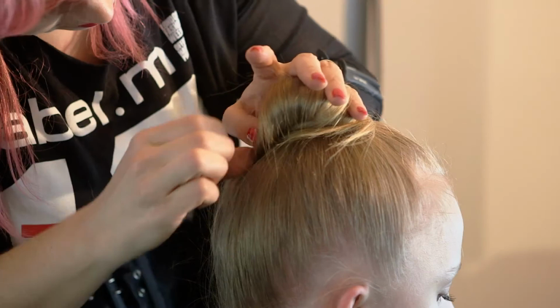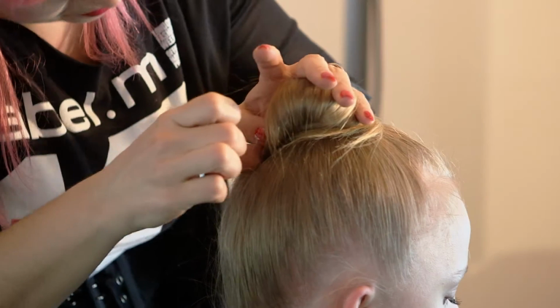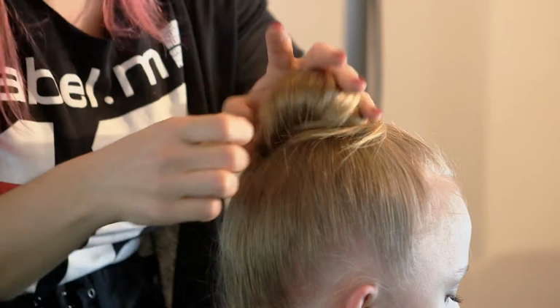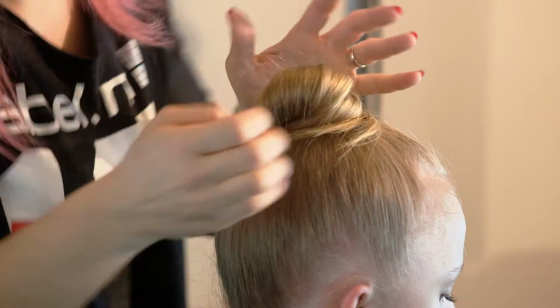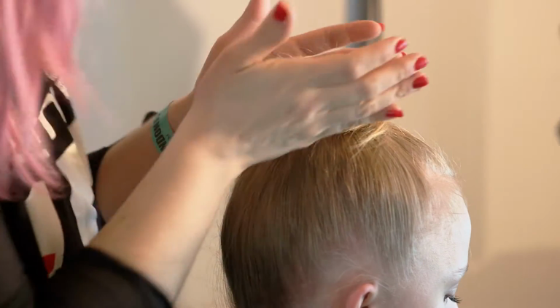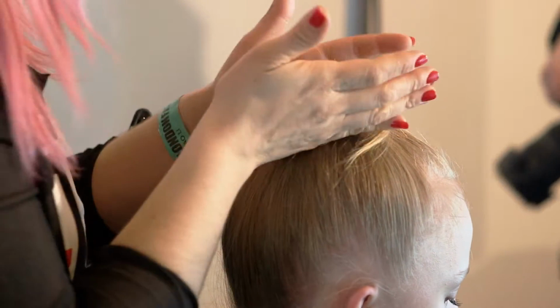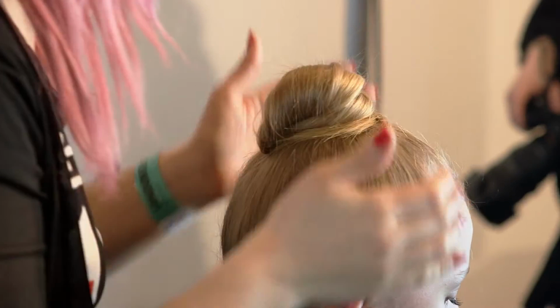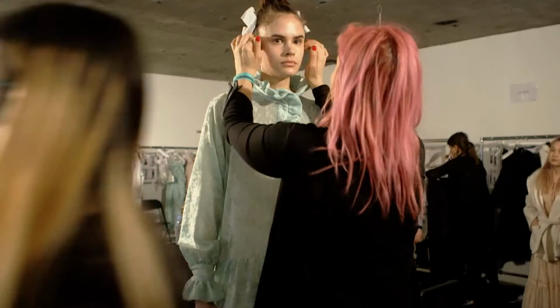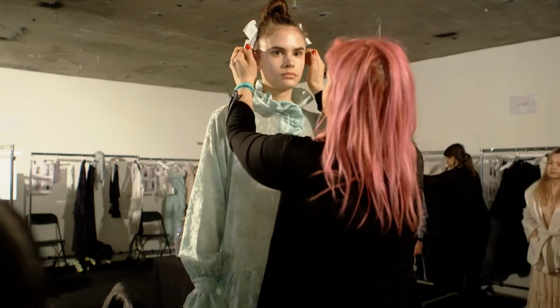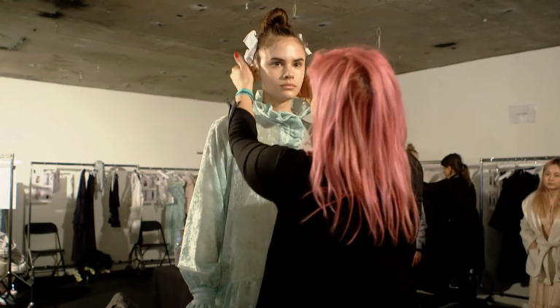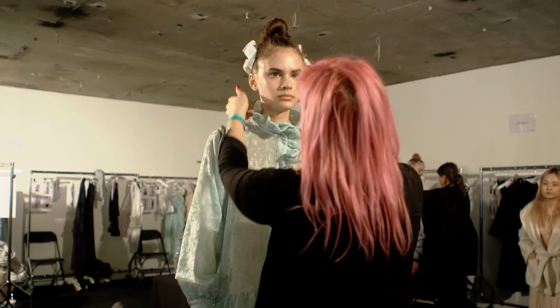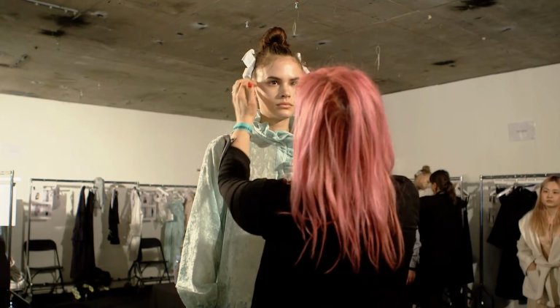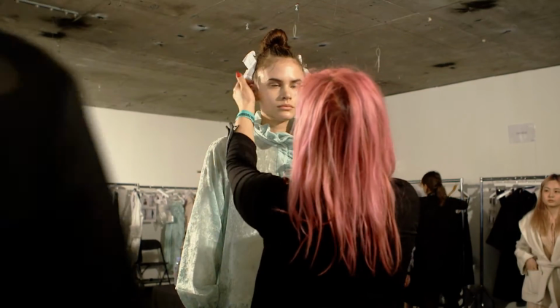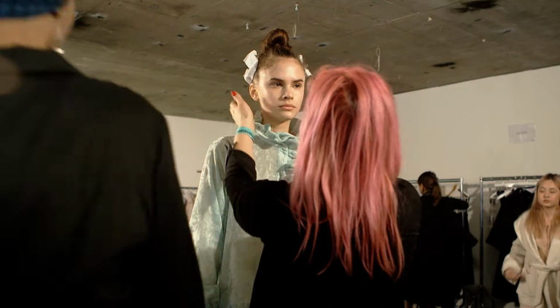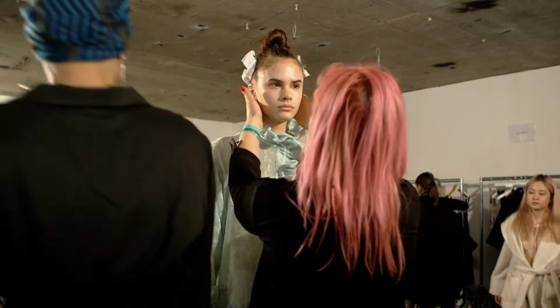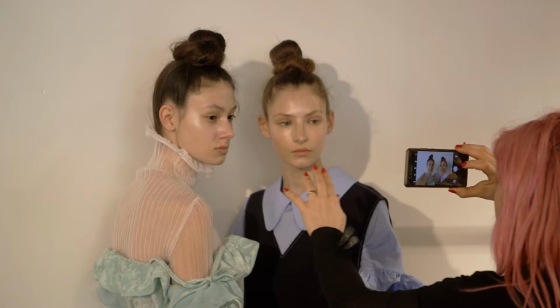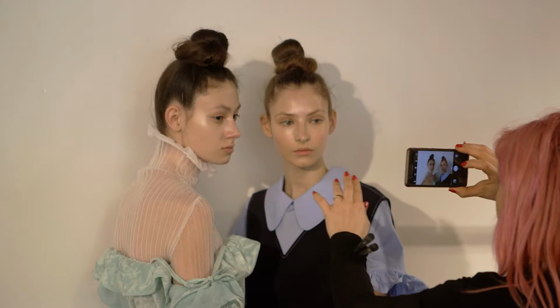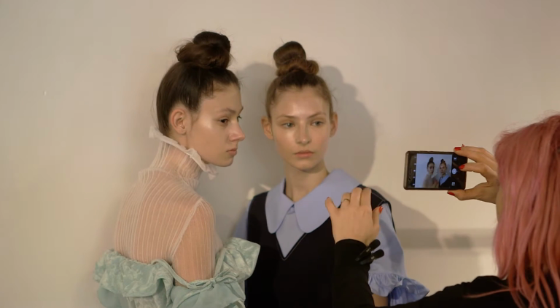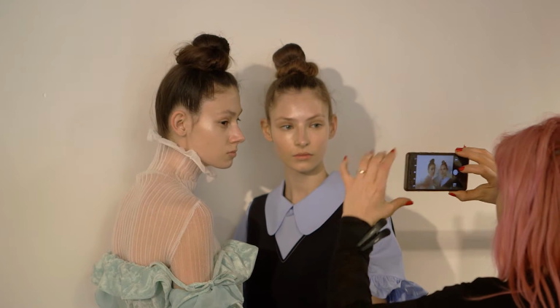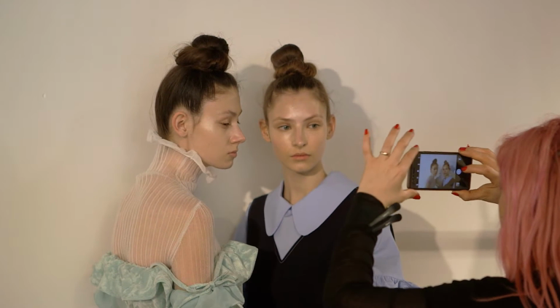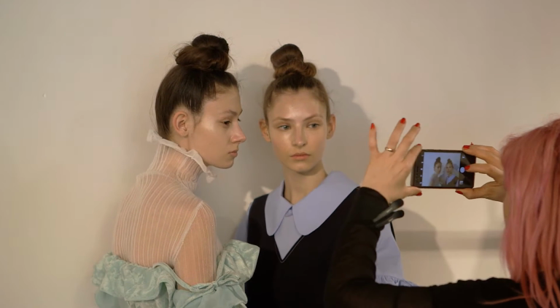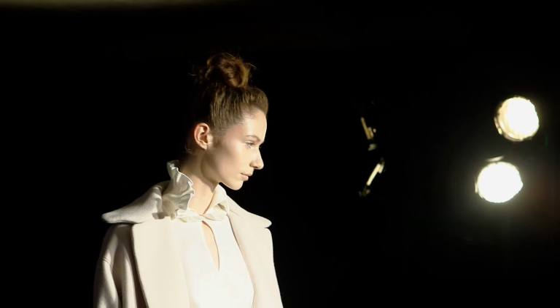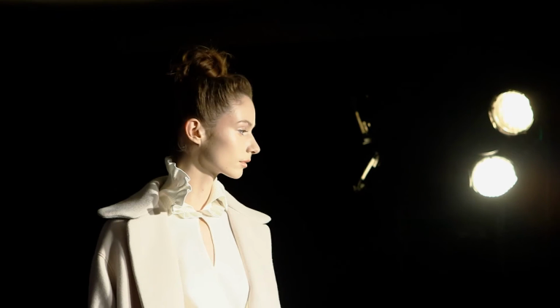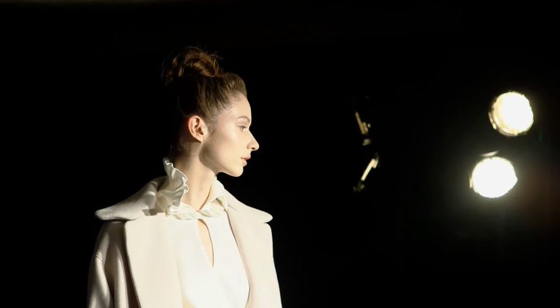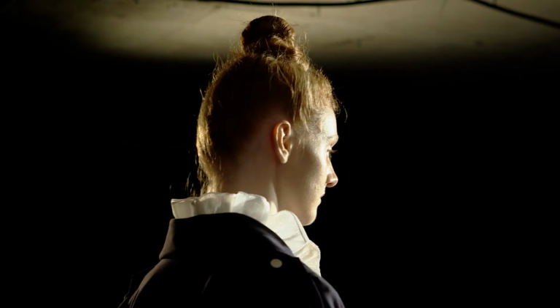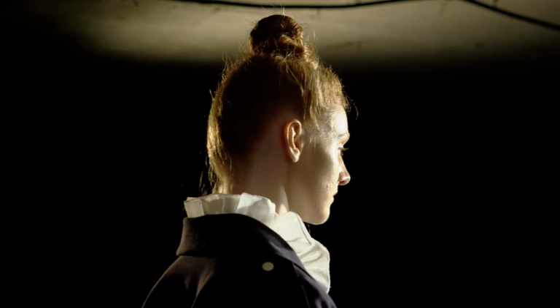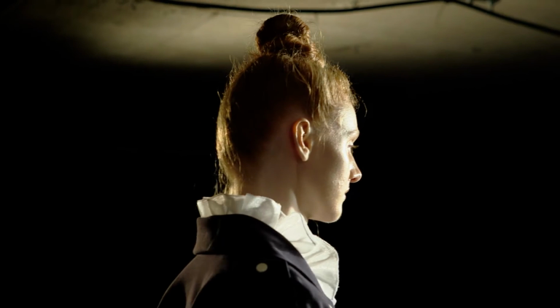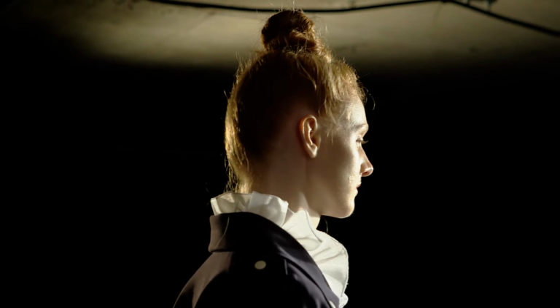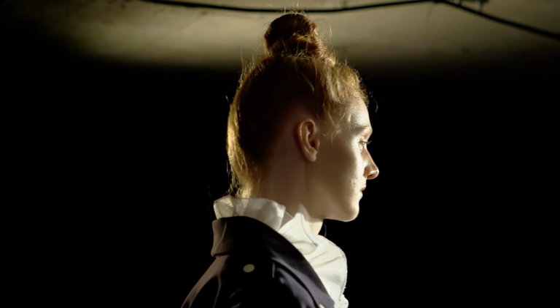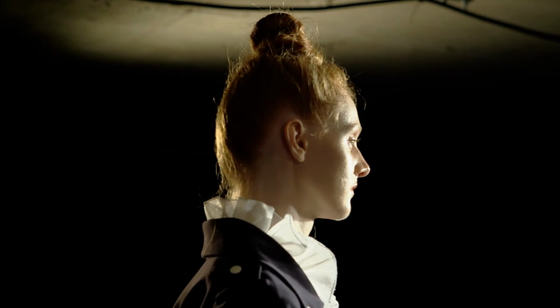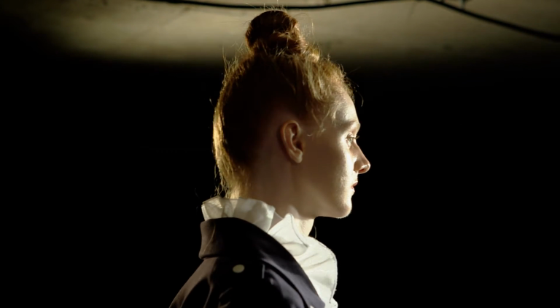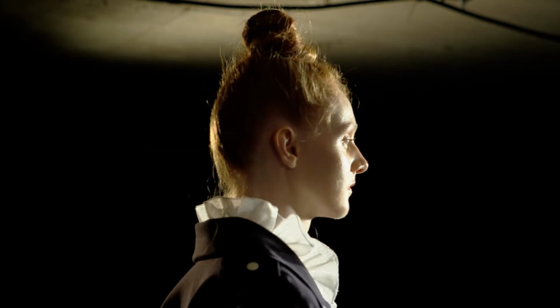So literally we went with top knots. Top knots that are done themselves — not very unkempt but quite done at the same time.